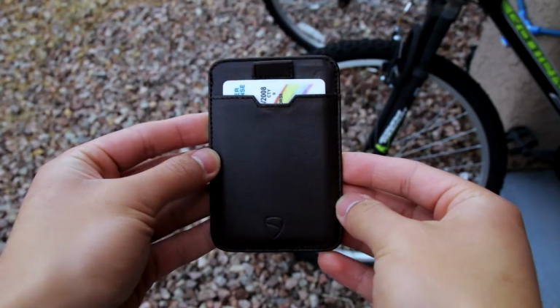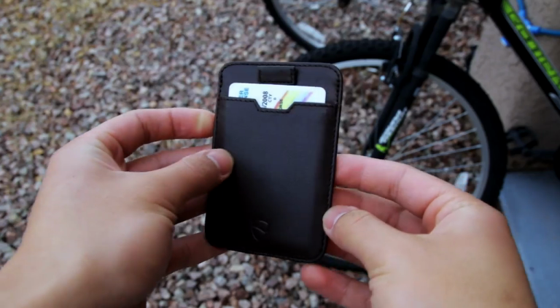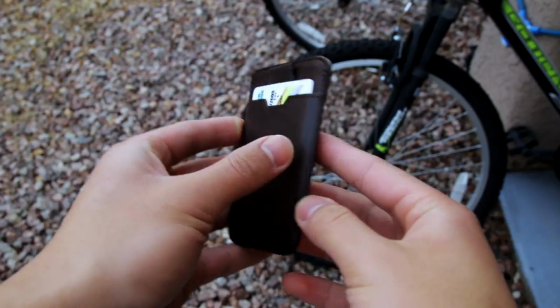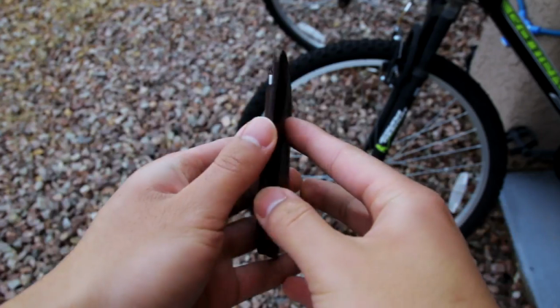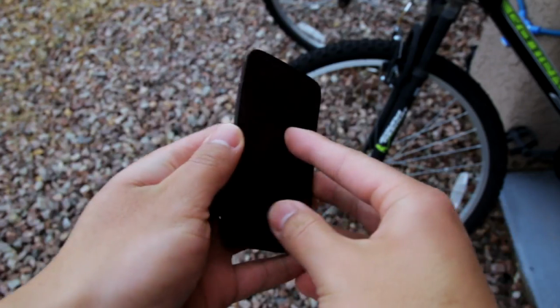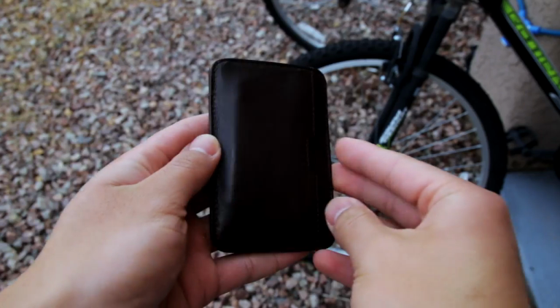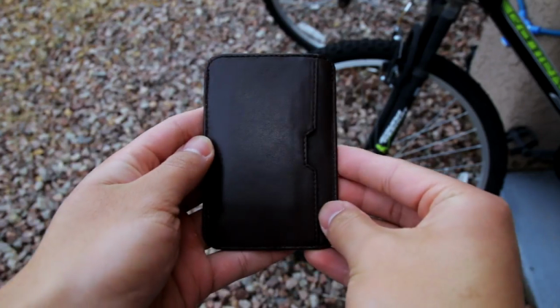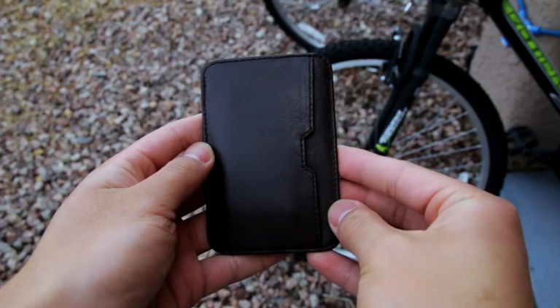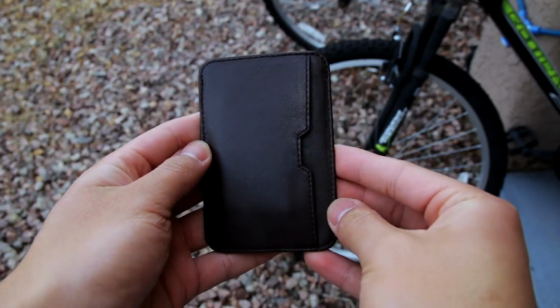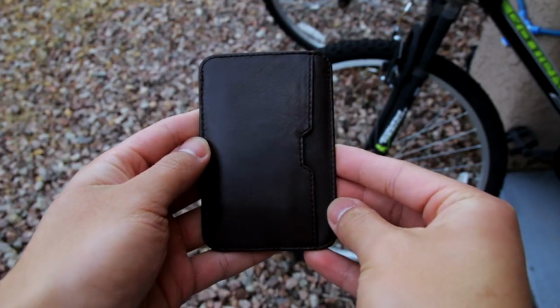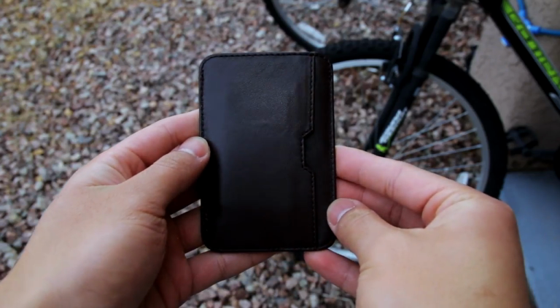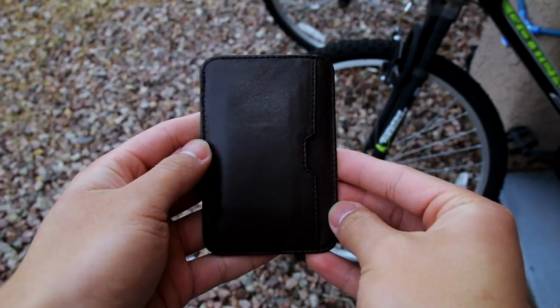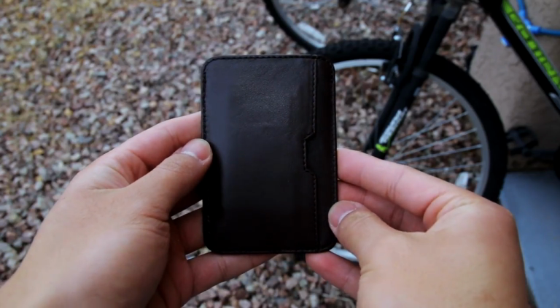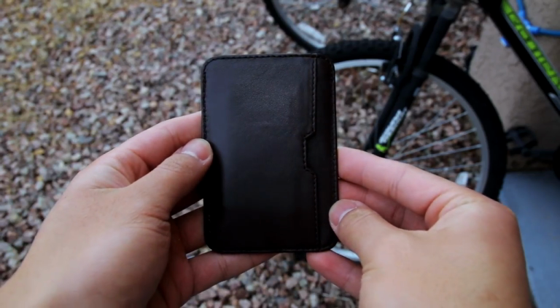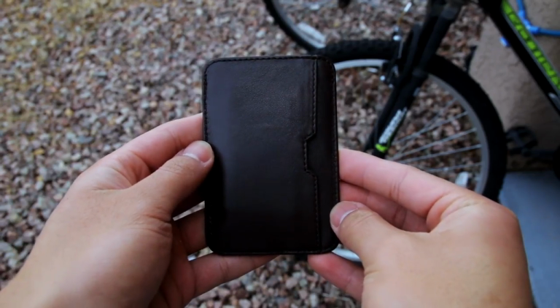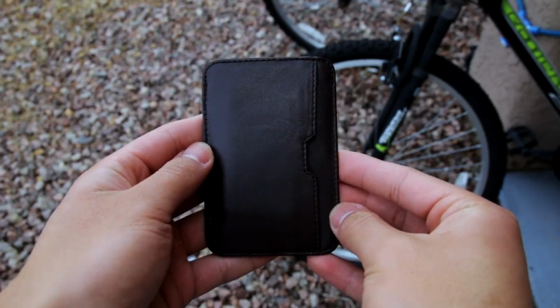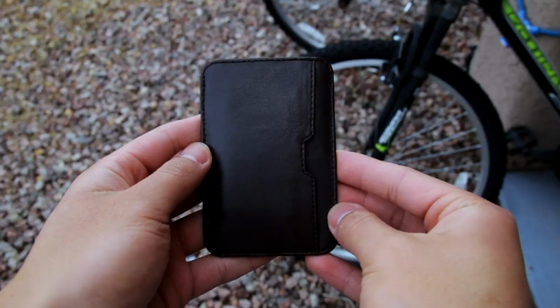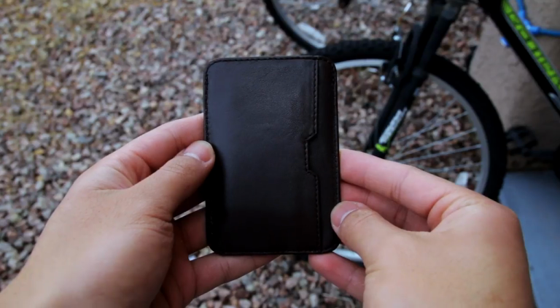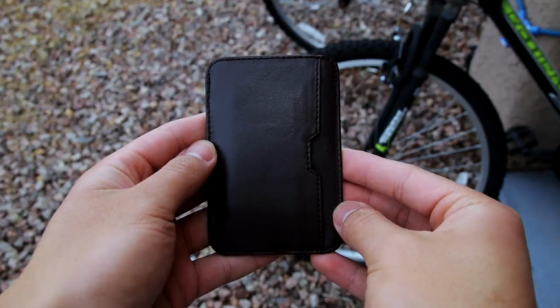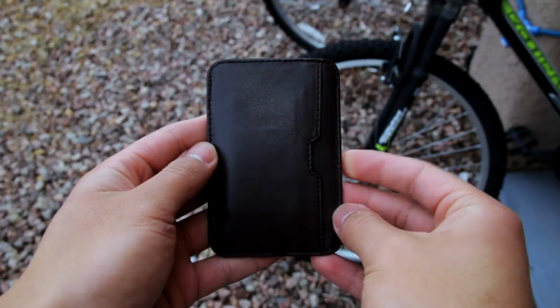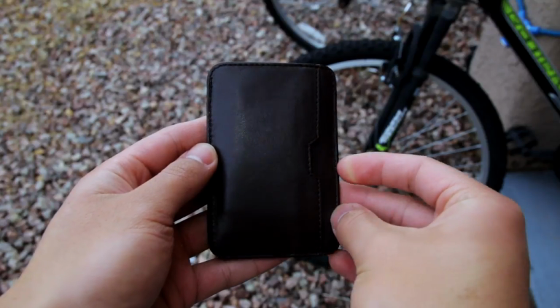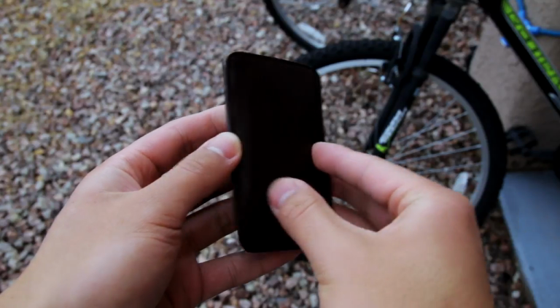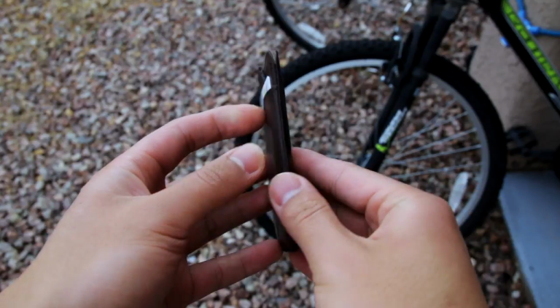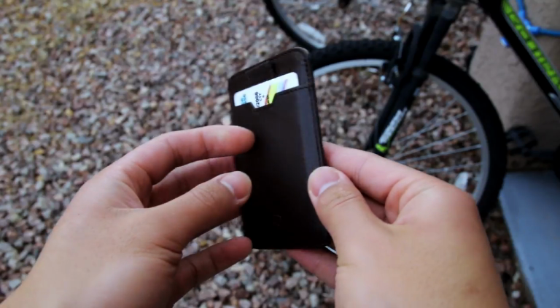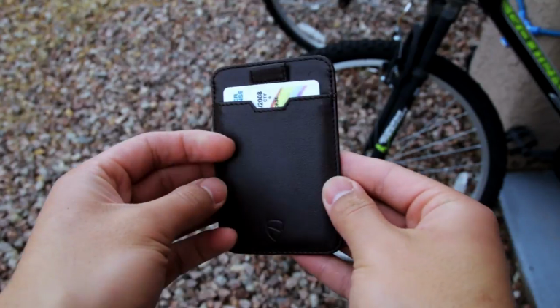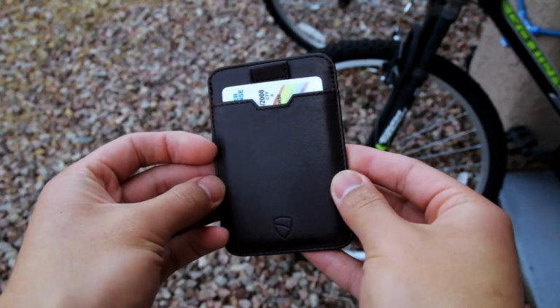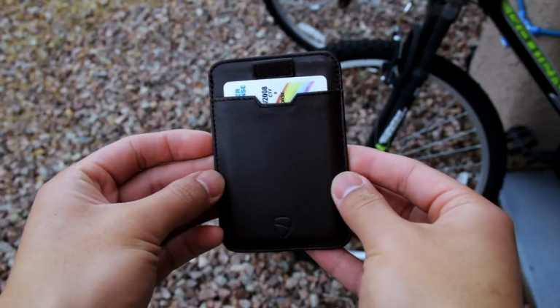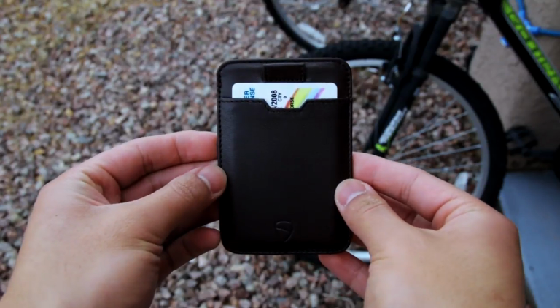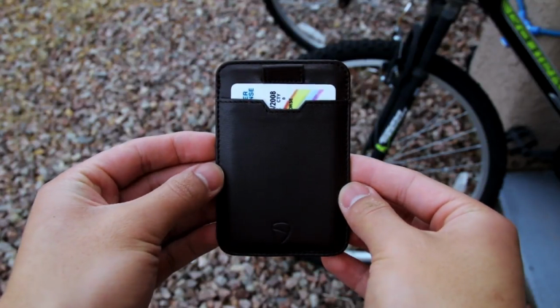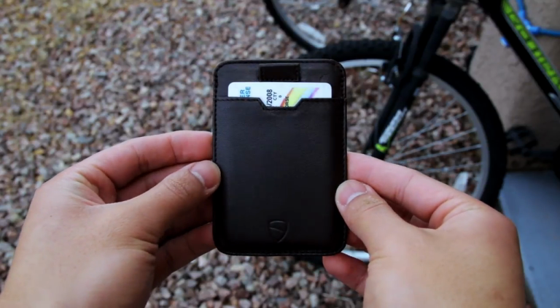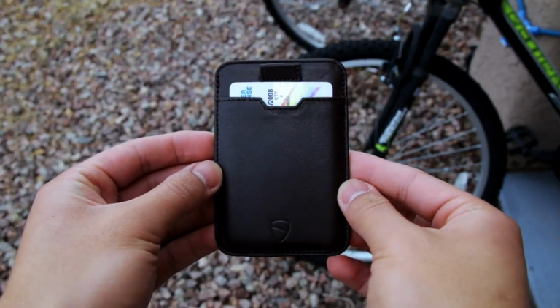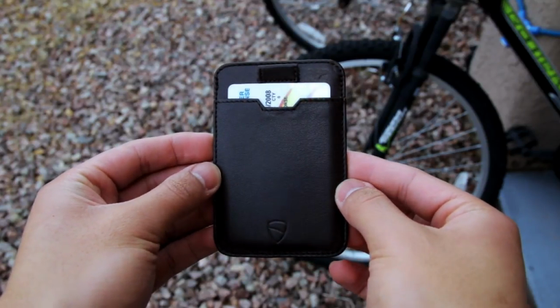You can hold up to 10 cards in this wallet but it will be a tight fit the first time you fit them in. However, over time, the wallet will stretch to fit your cards.